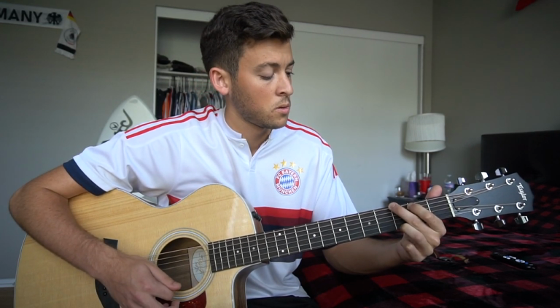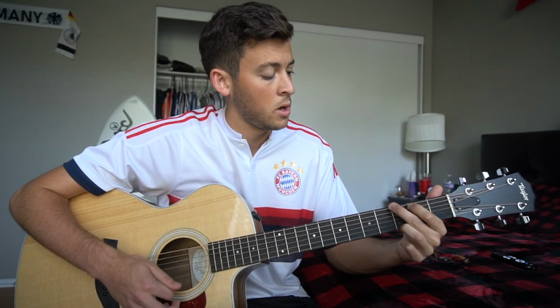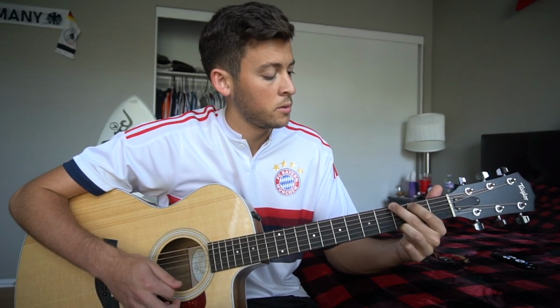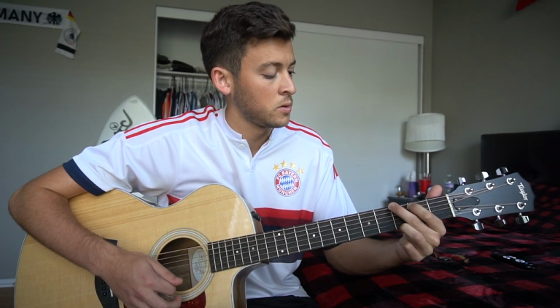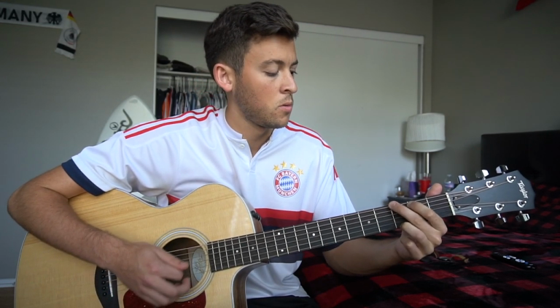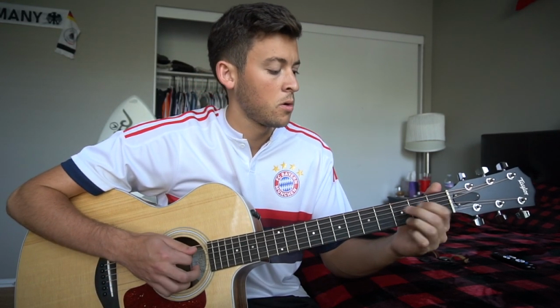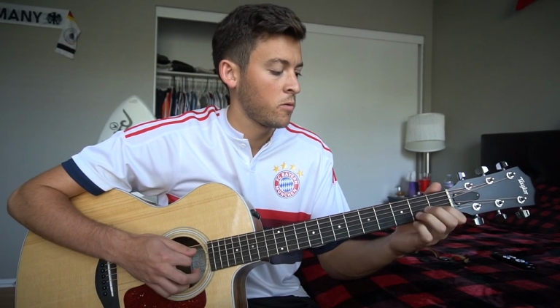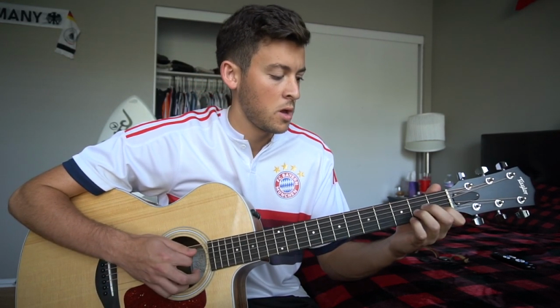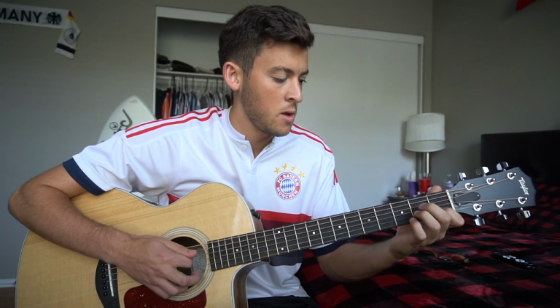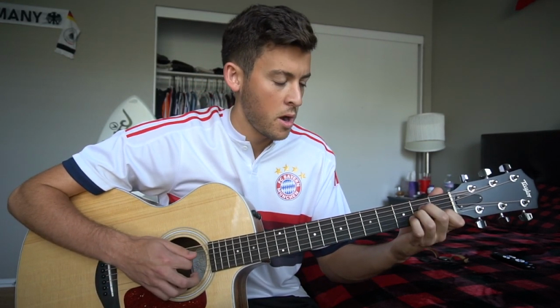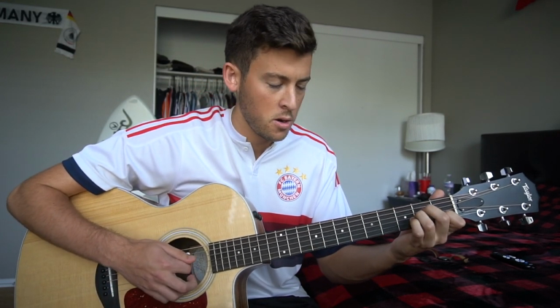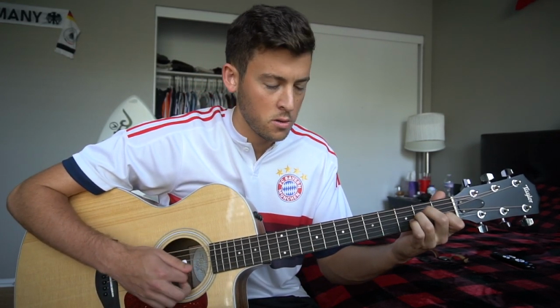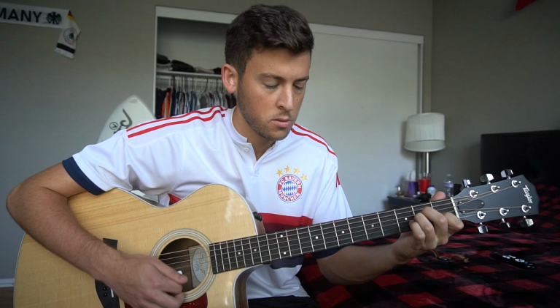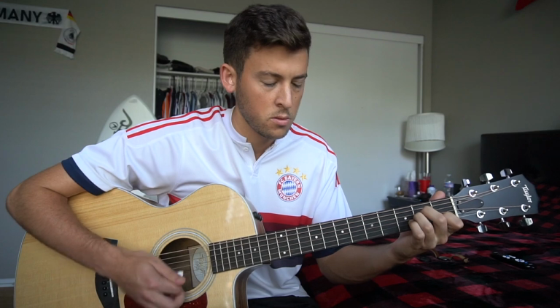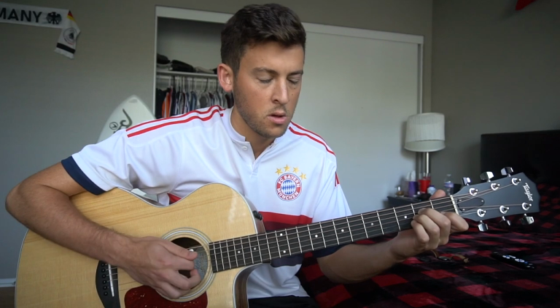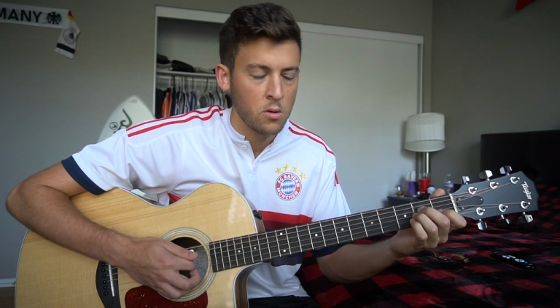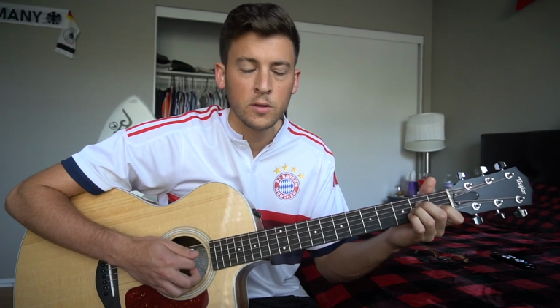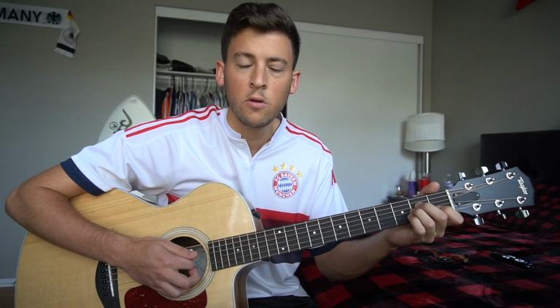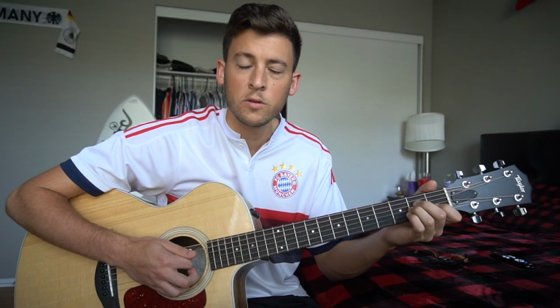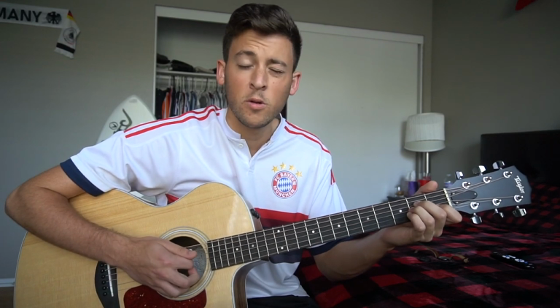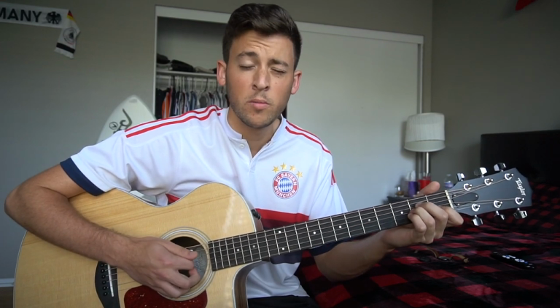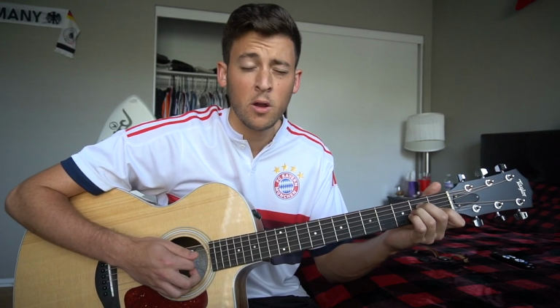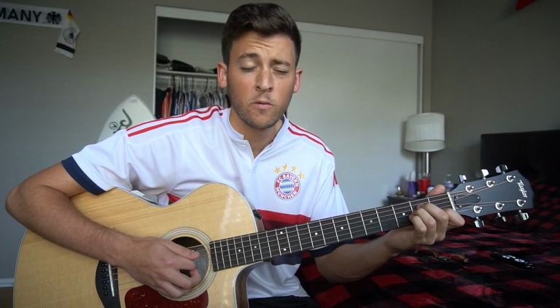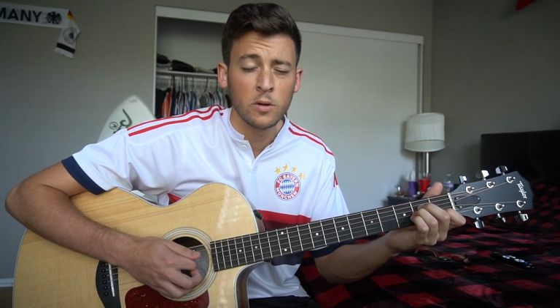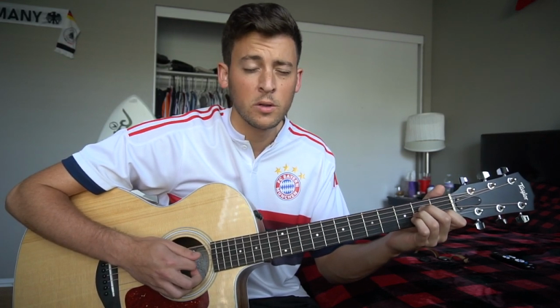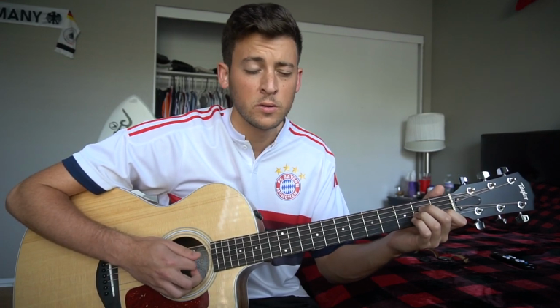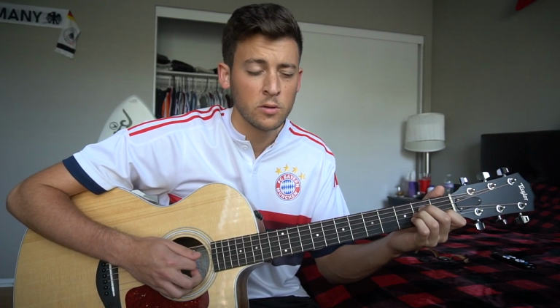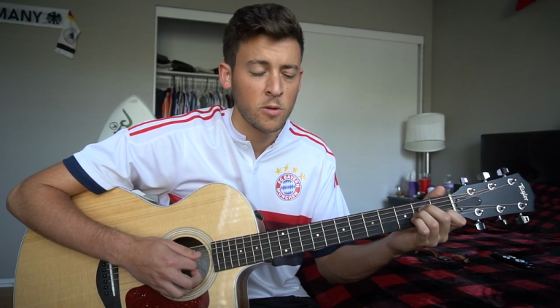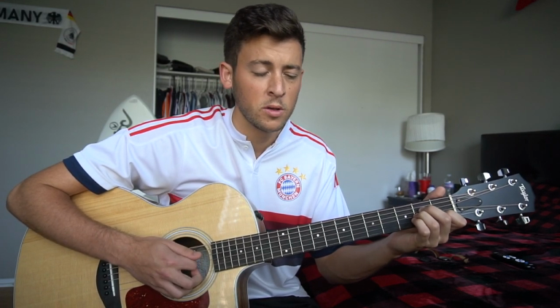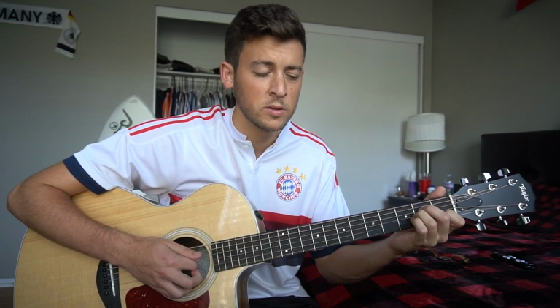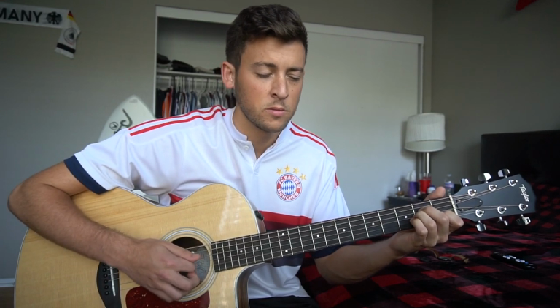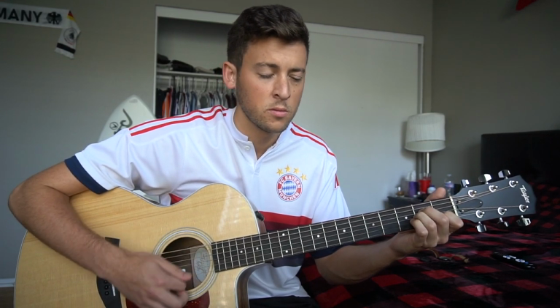So the chords sound like this. Okay, so we're going from an A minor. Let's go over the strumming pattern first, though.